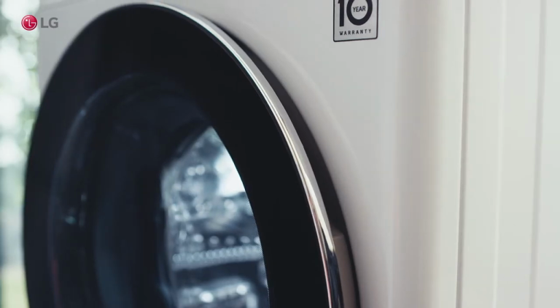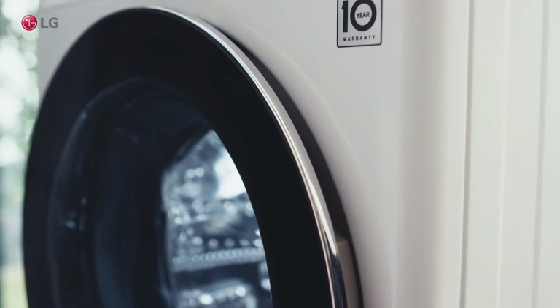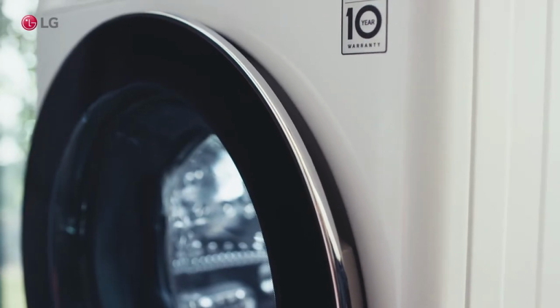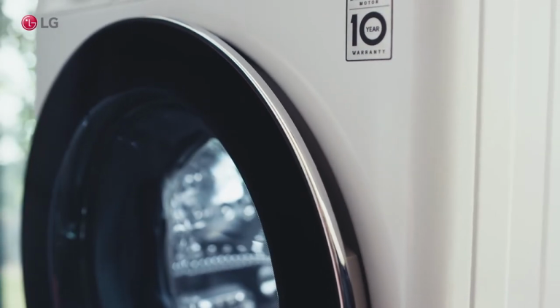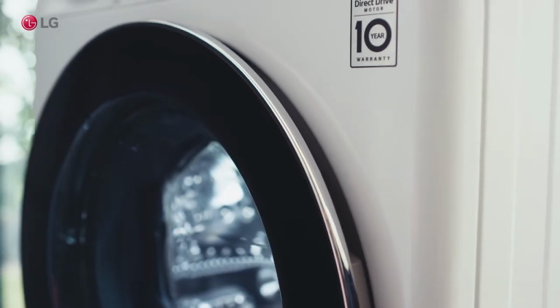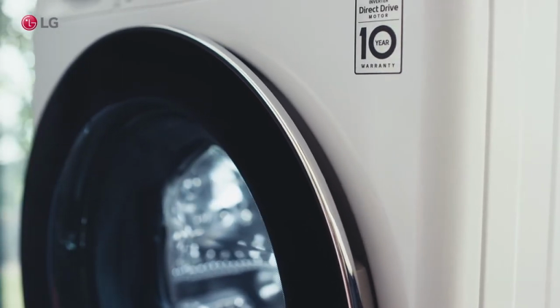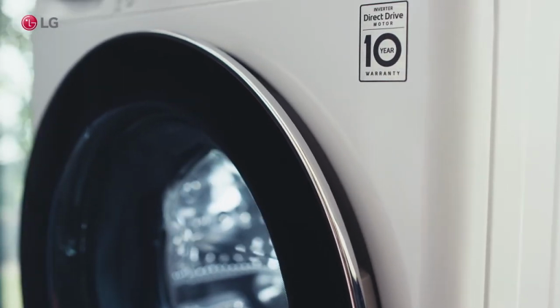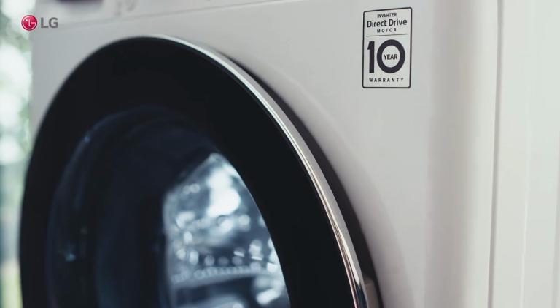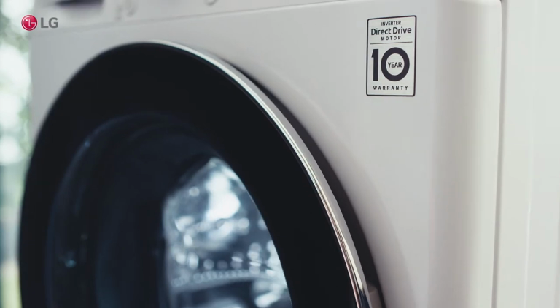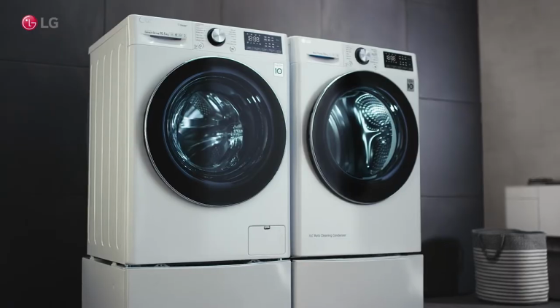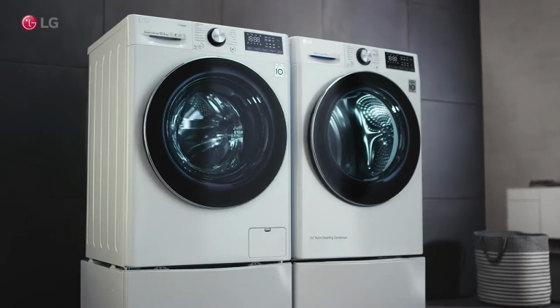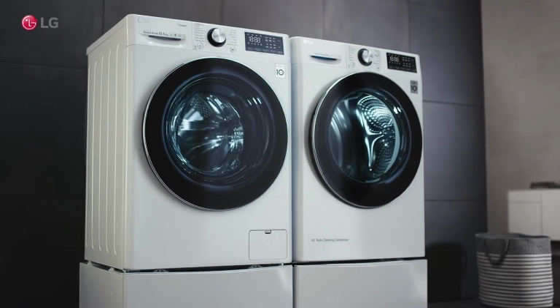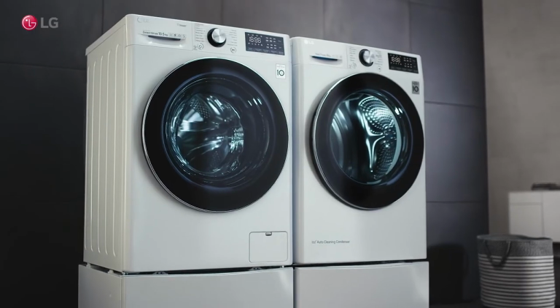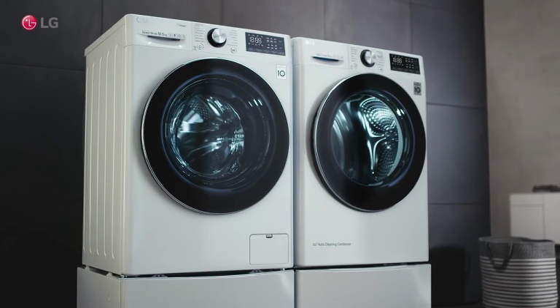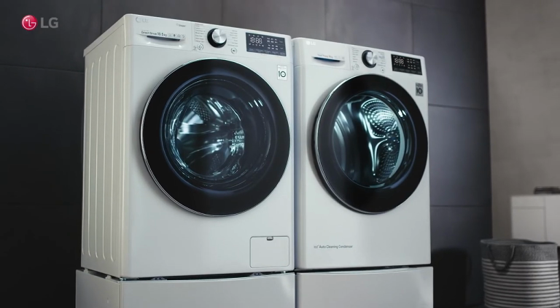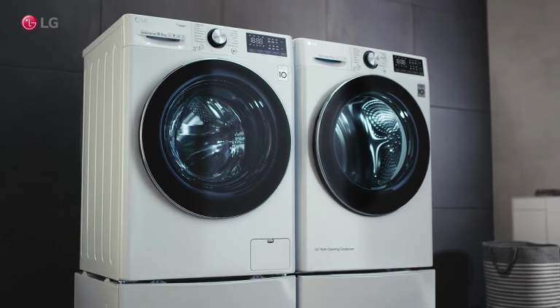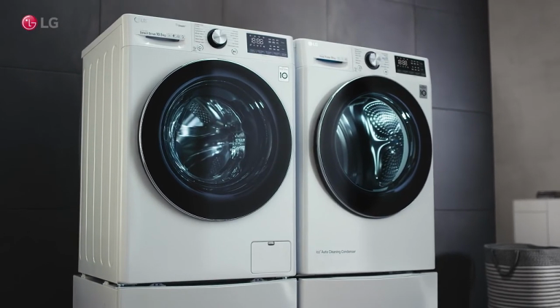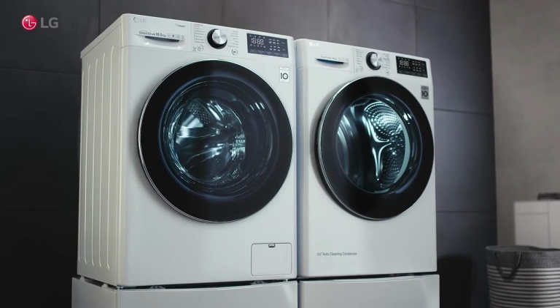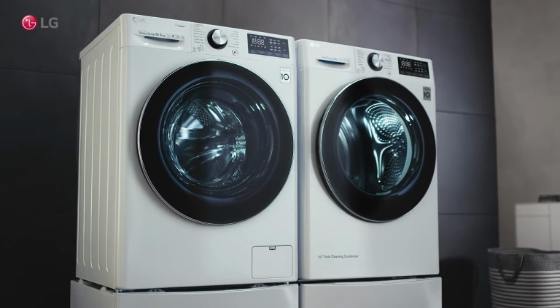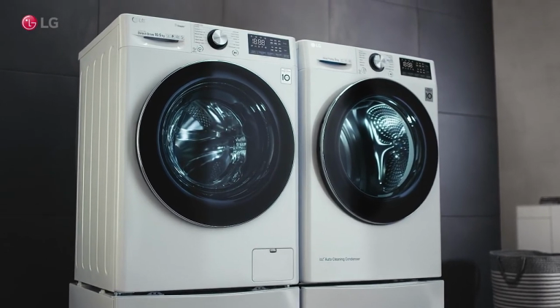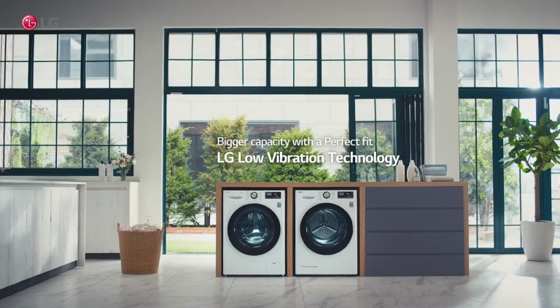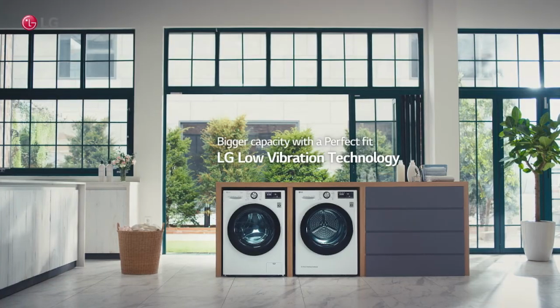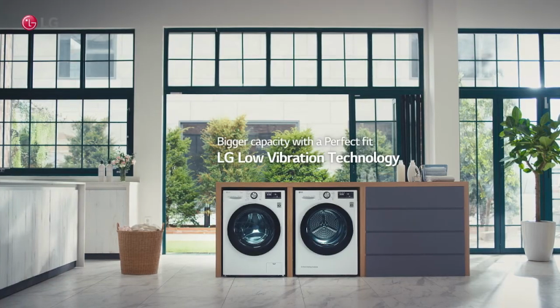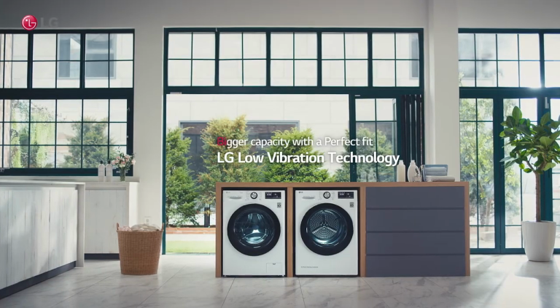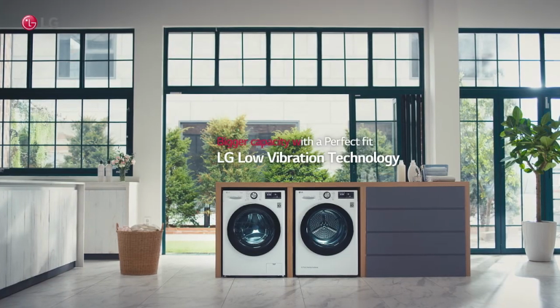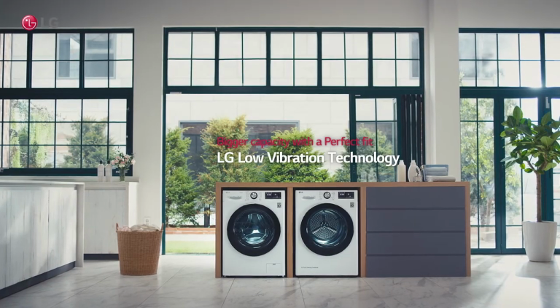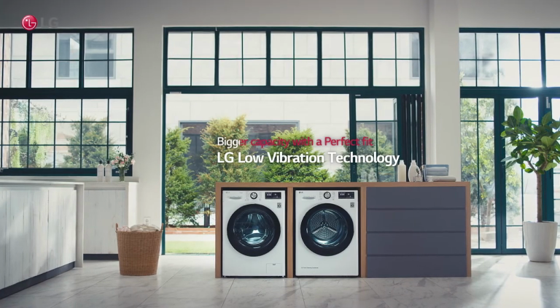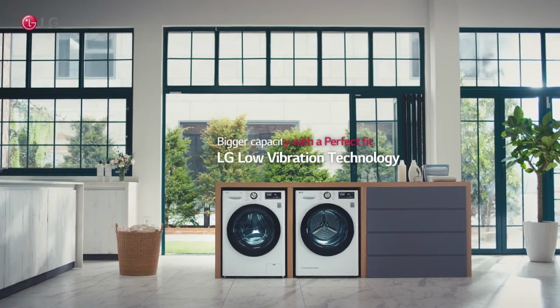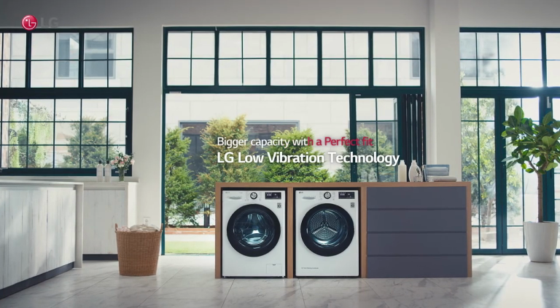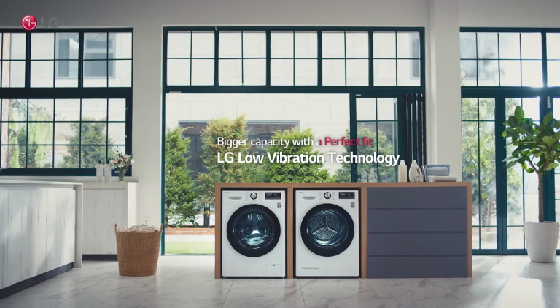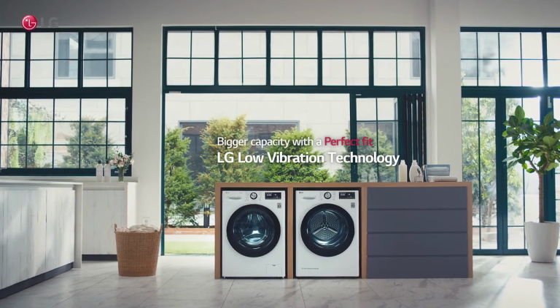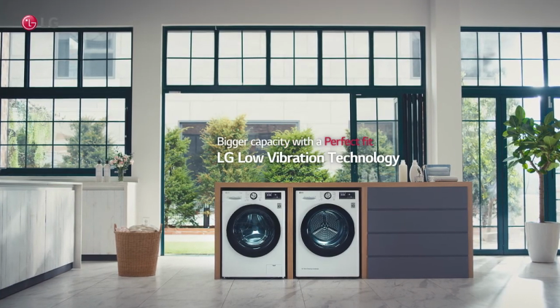Bigger capacity with a perfect fit. LG Low Vibration Technology.